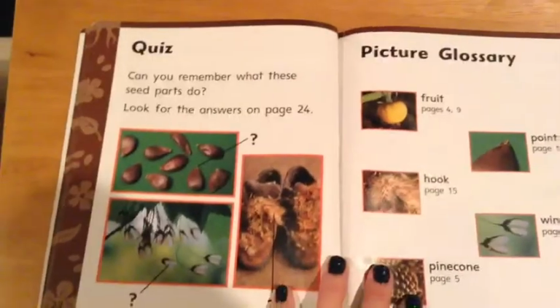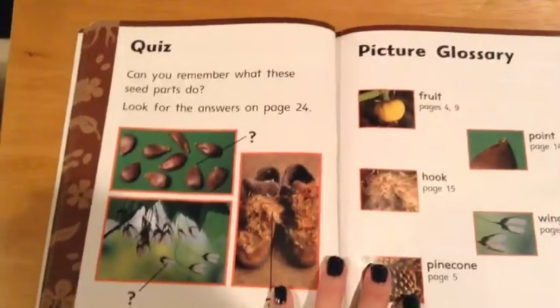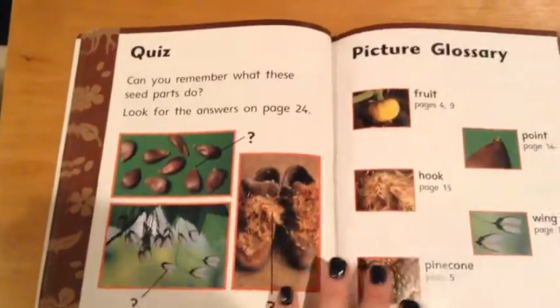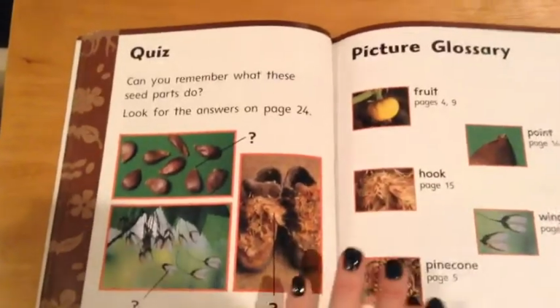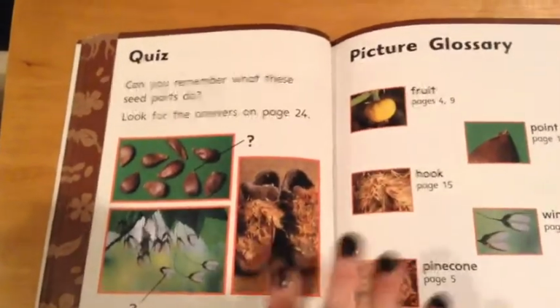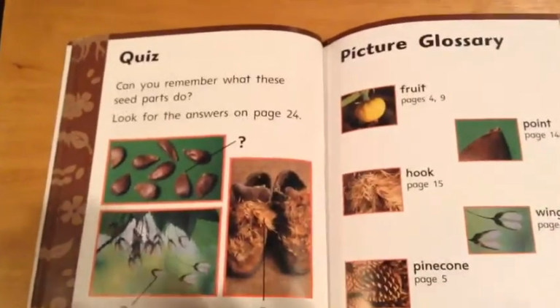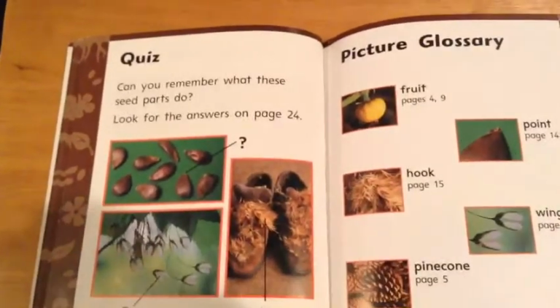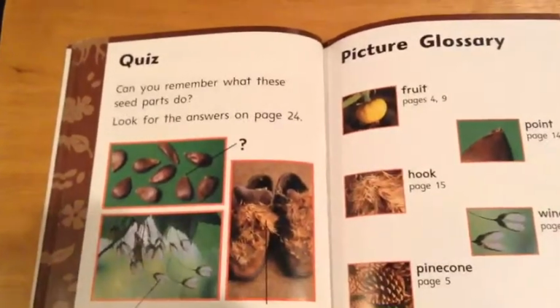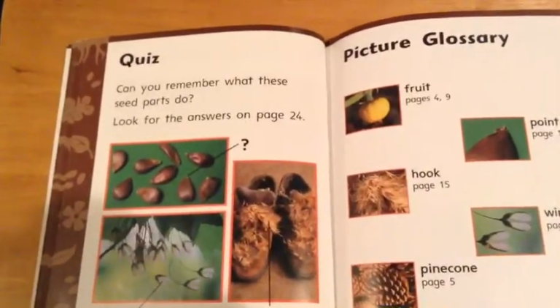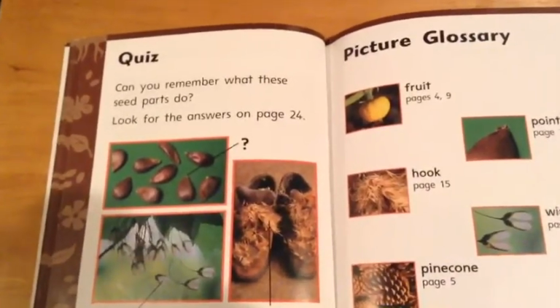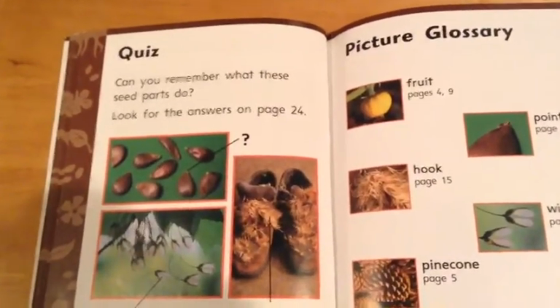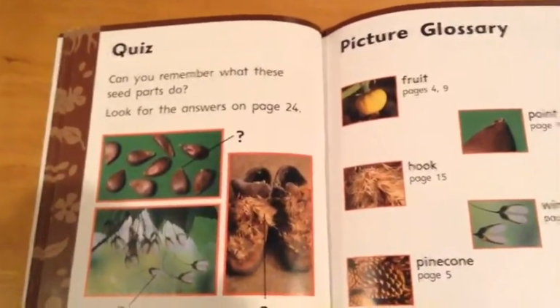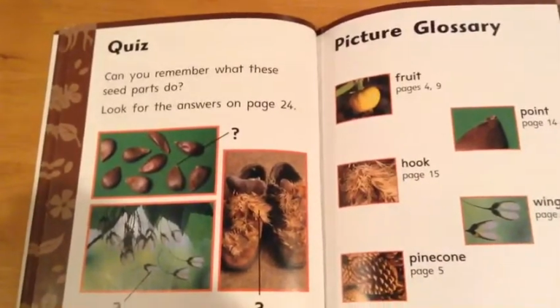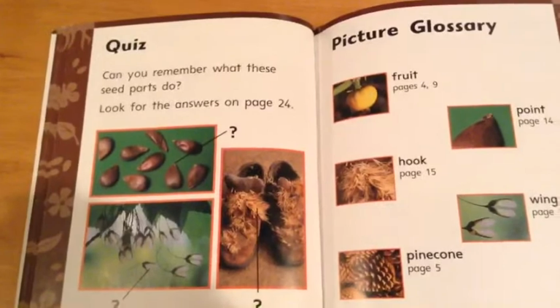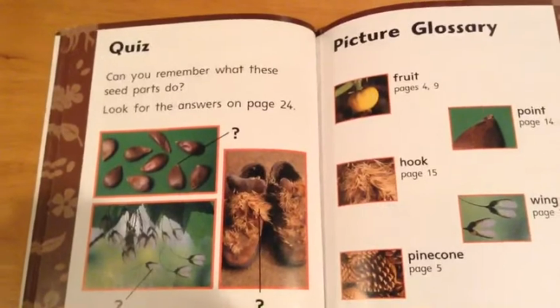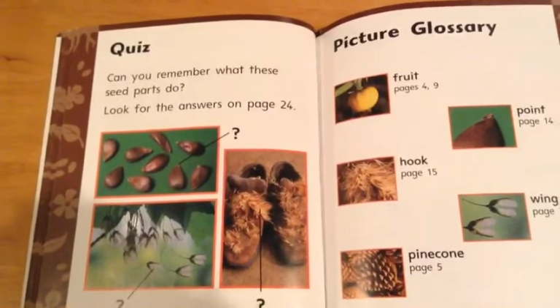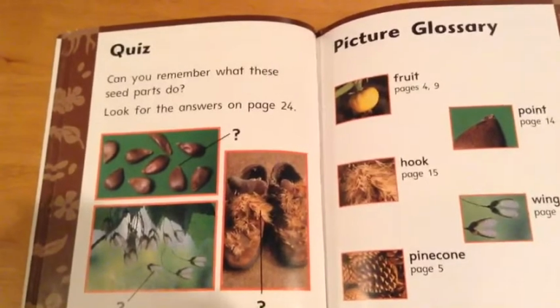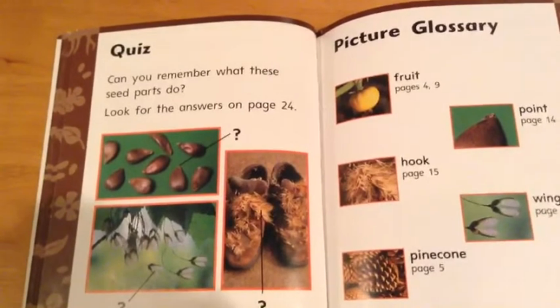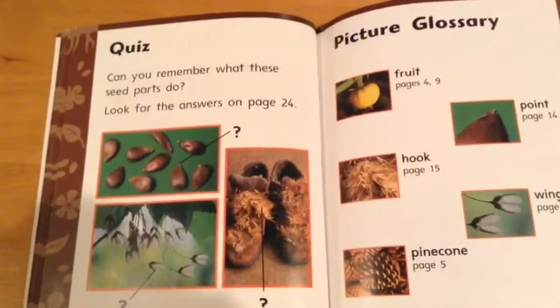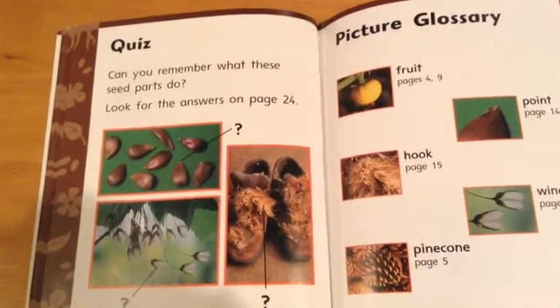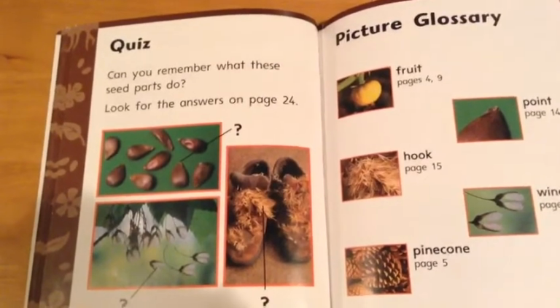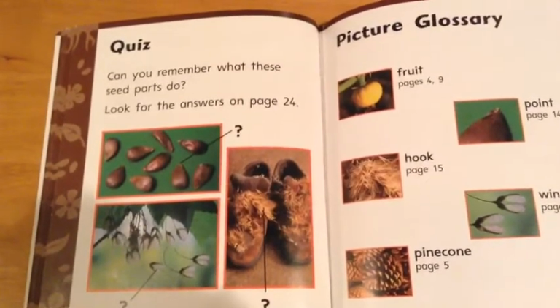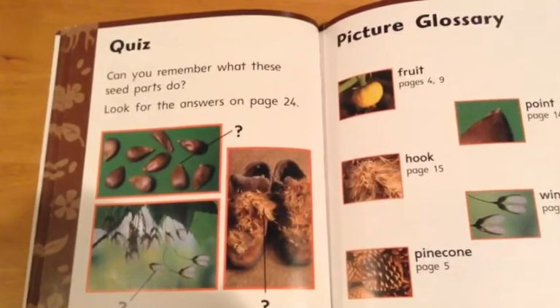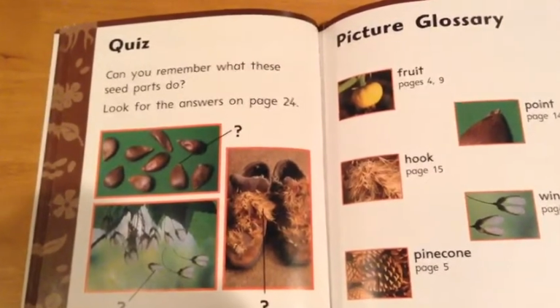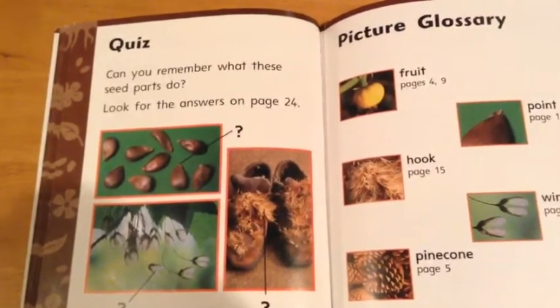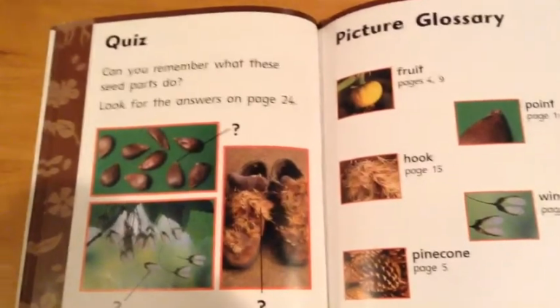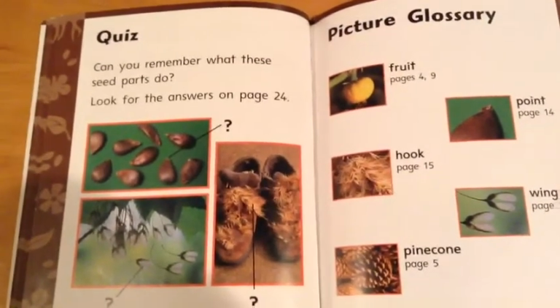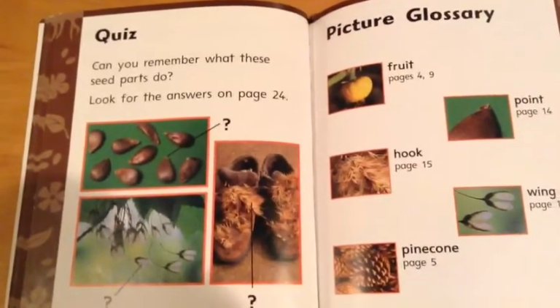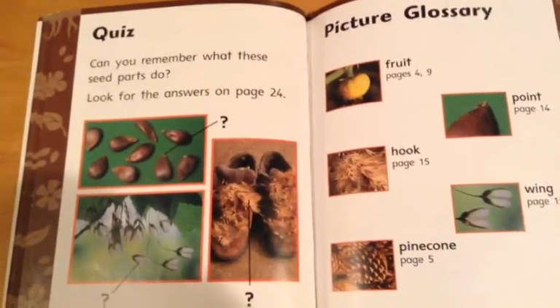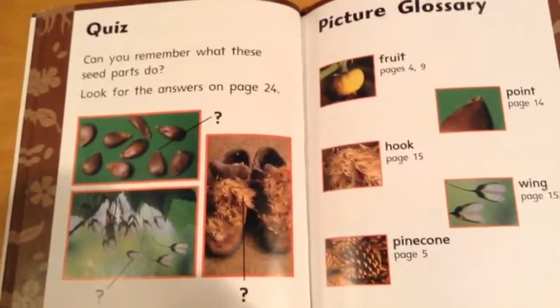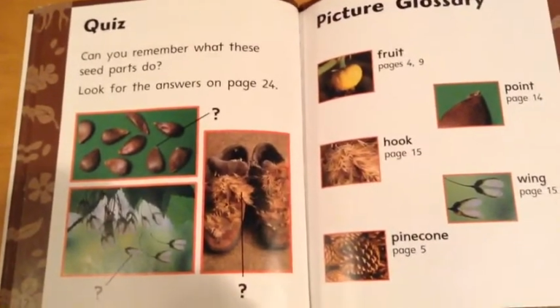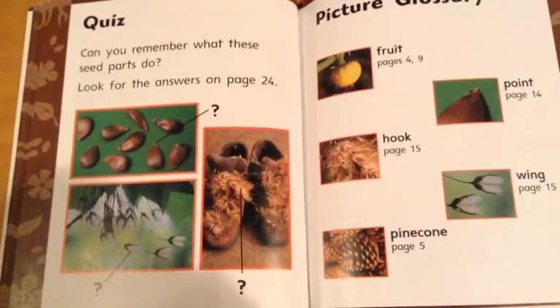Quiz. Can you remember what these seed parts do? Look for the answers on page 24.